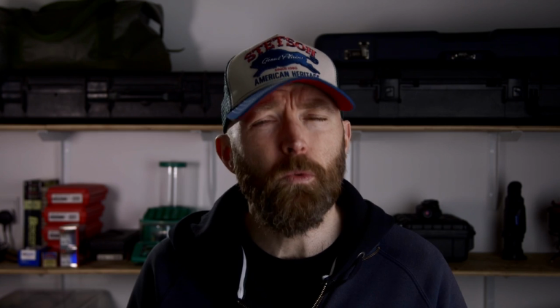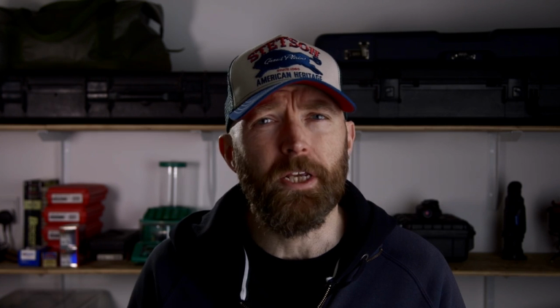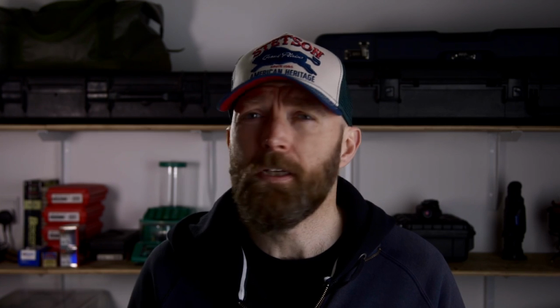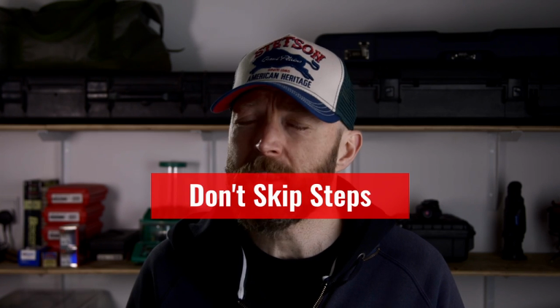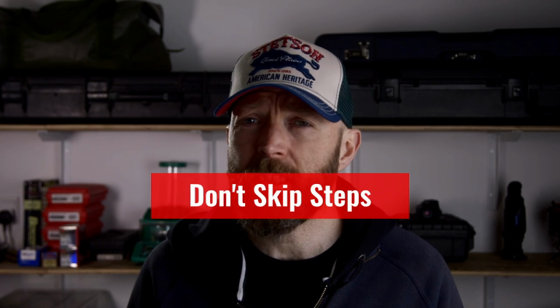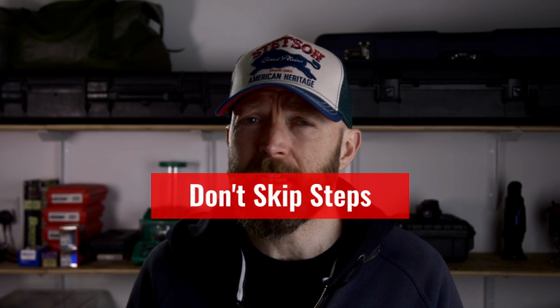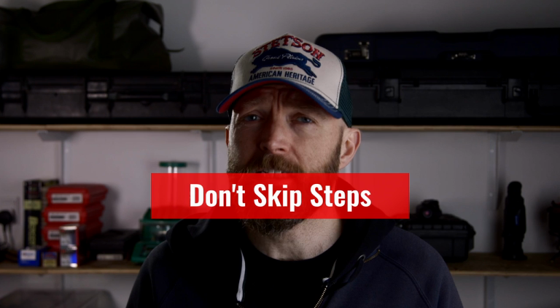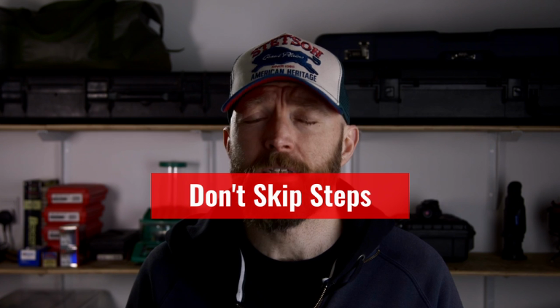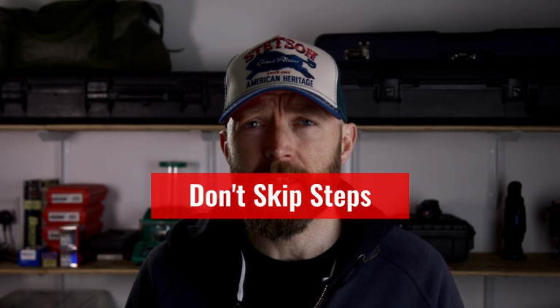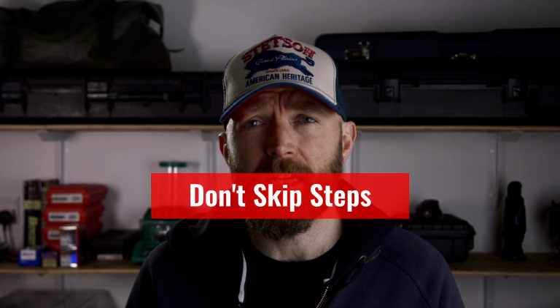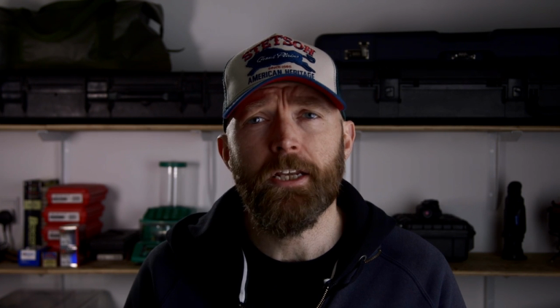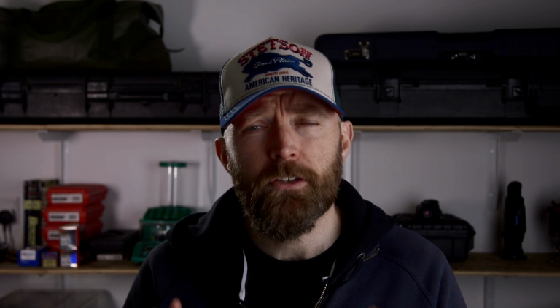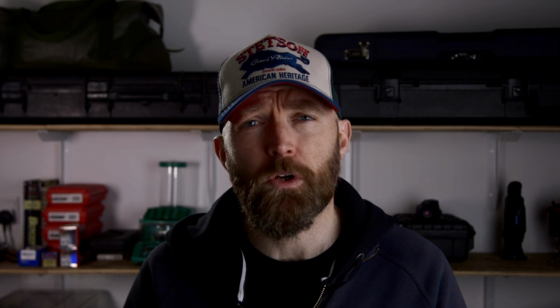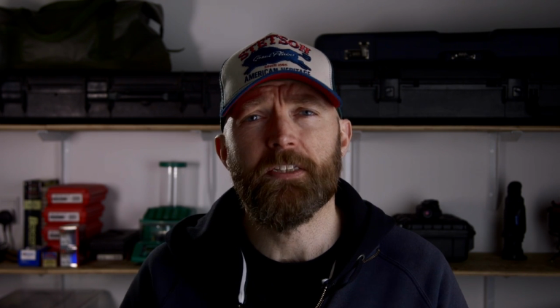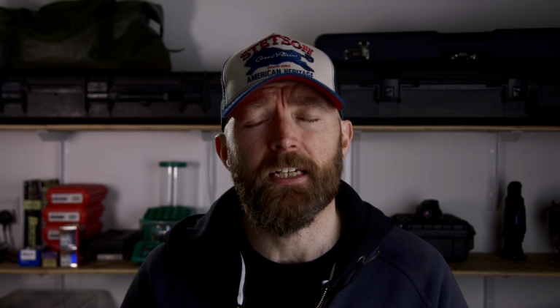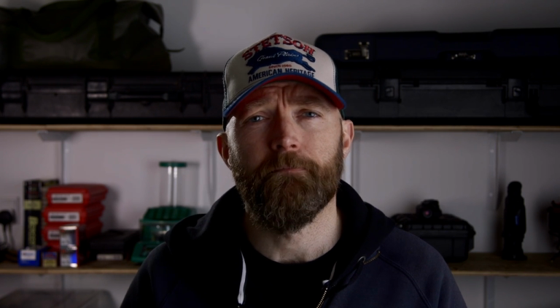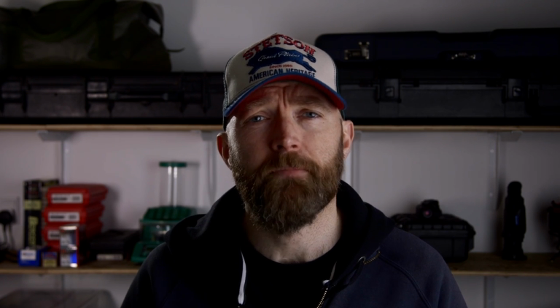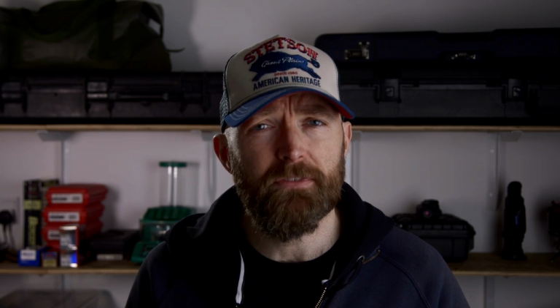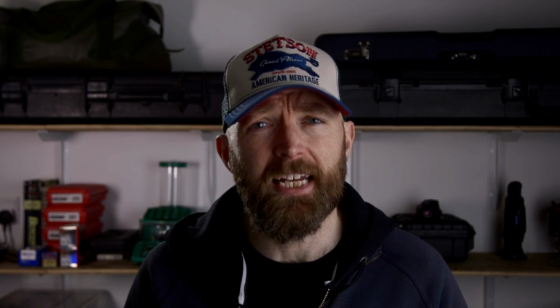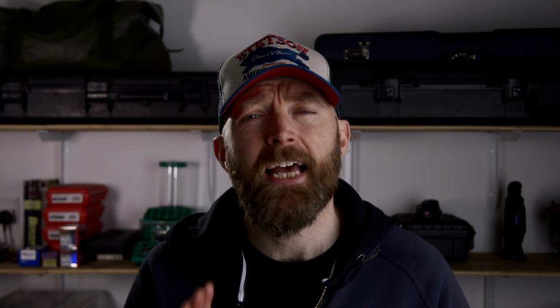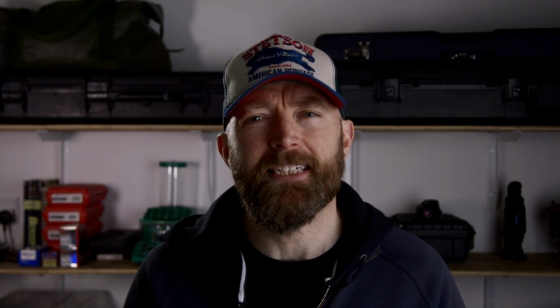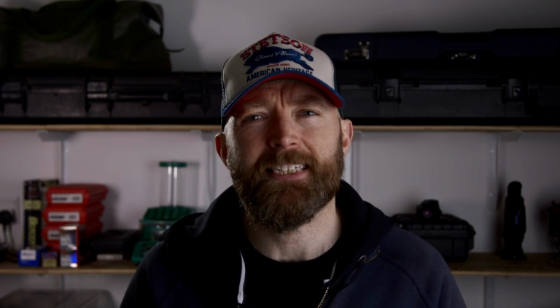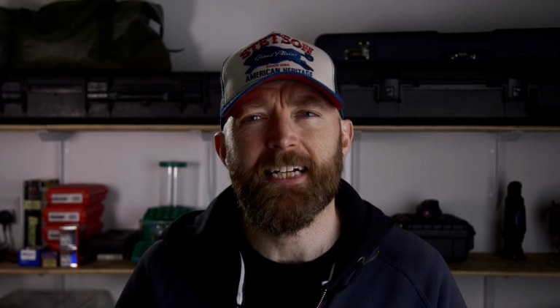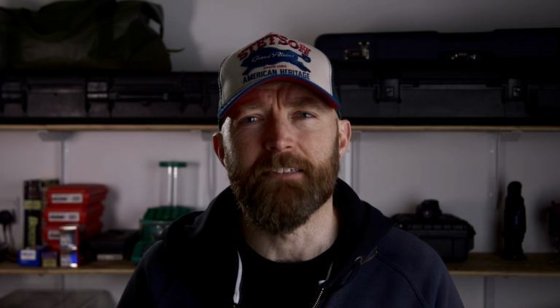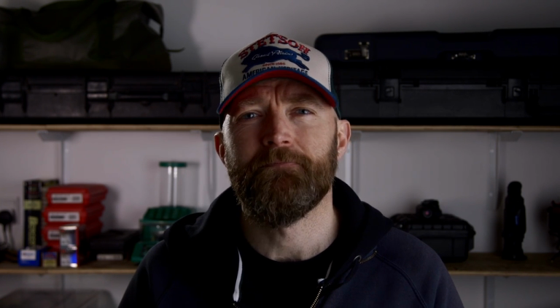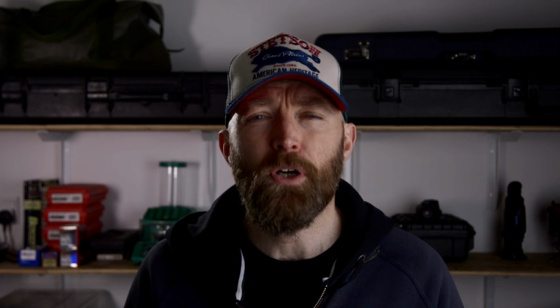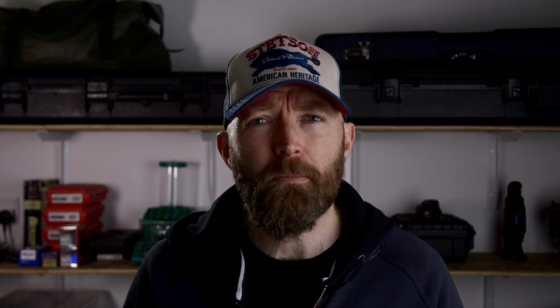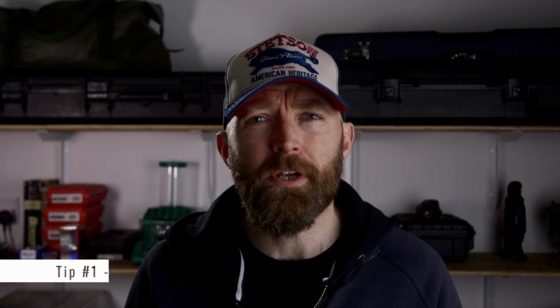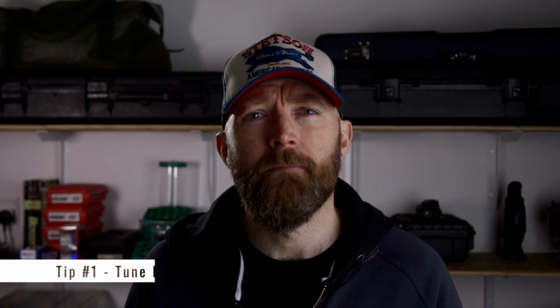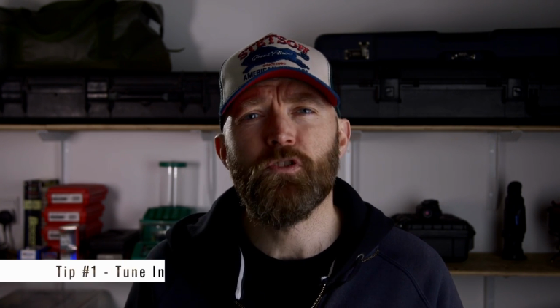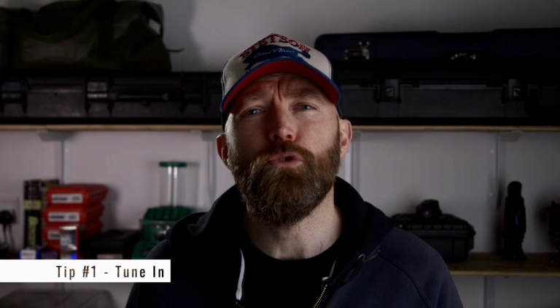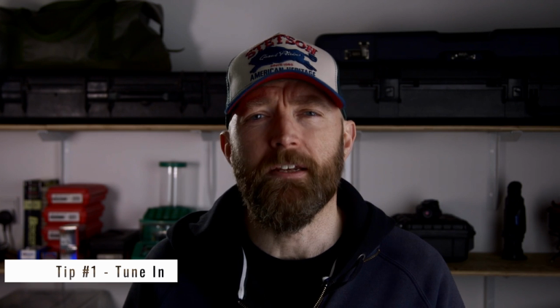A warning: you mustn't skip any steps. They're designed to work in tandem. Enough said, let's get started. Point number one: tune in.